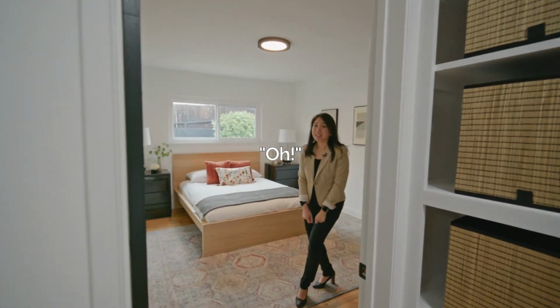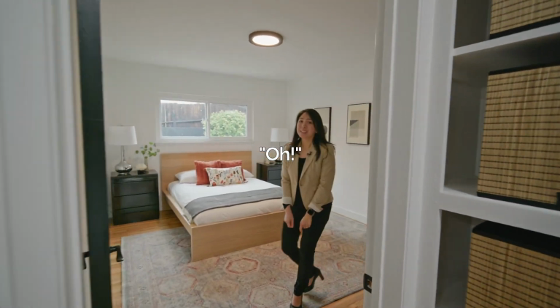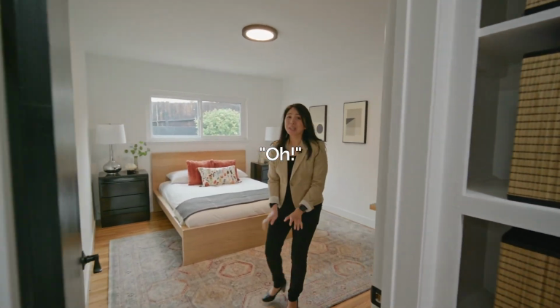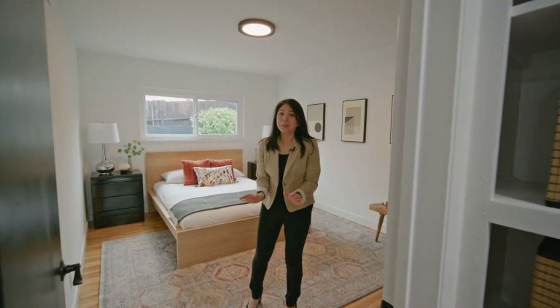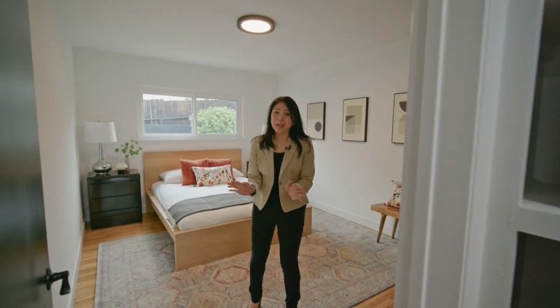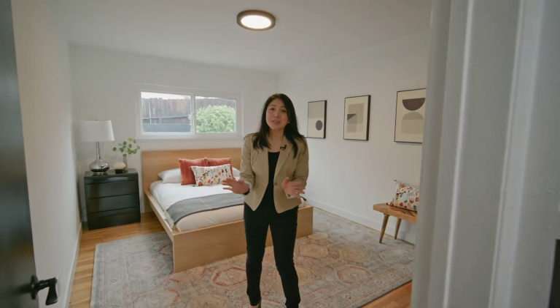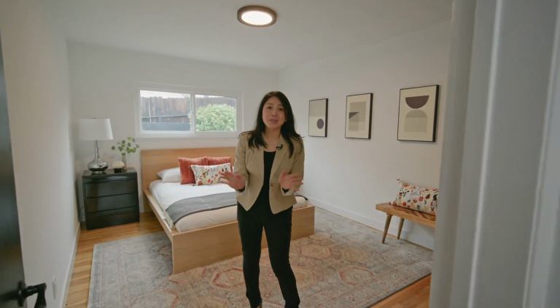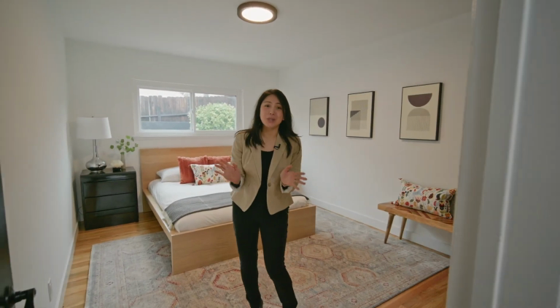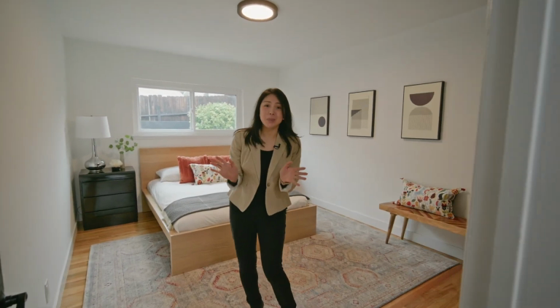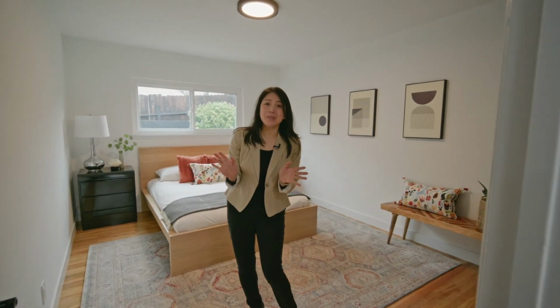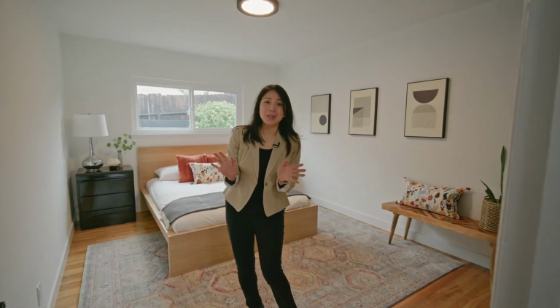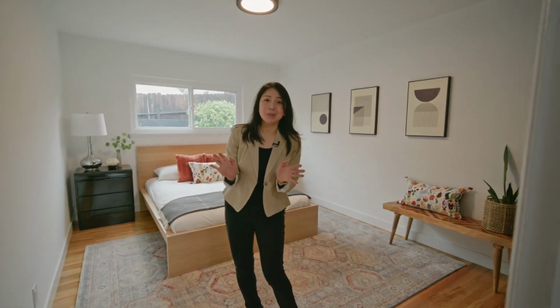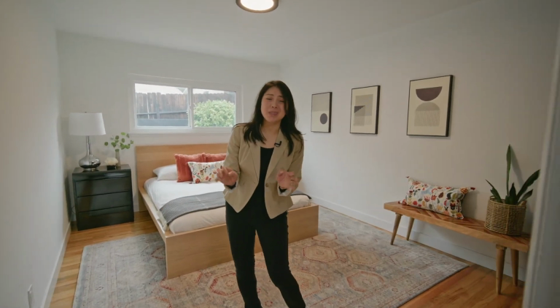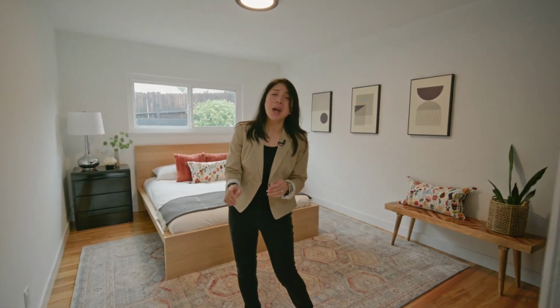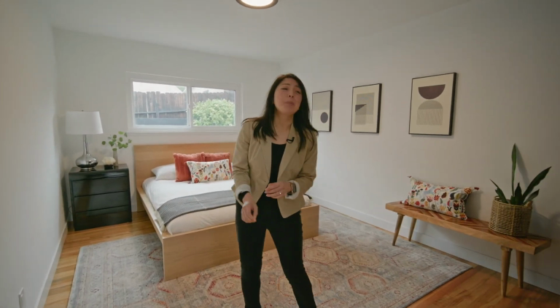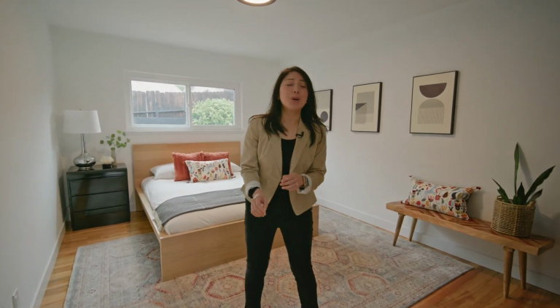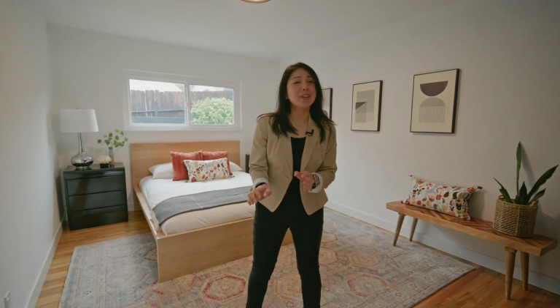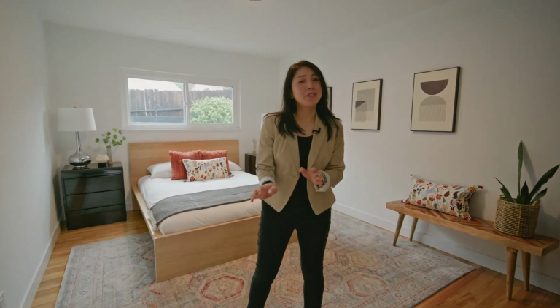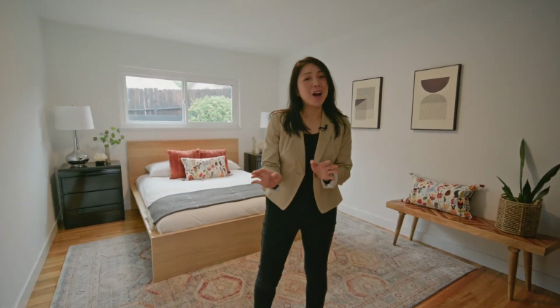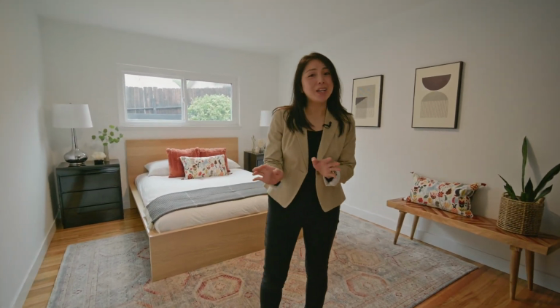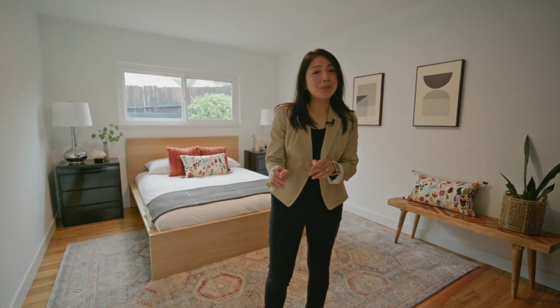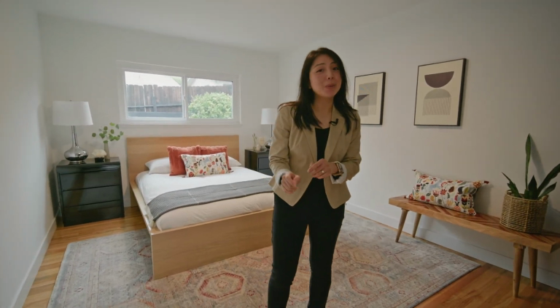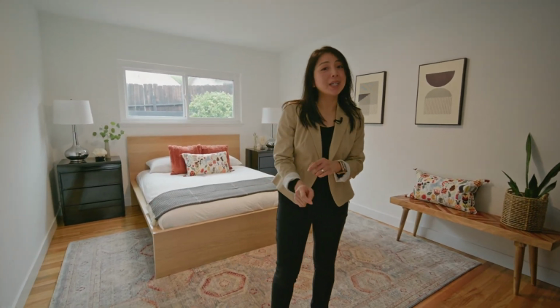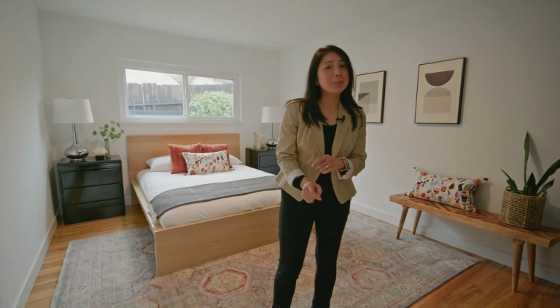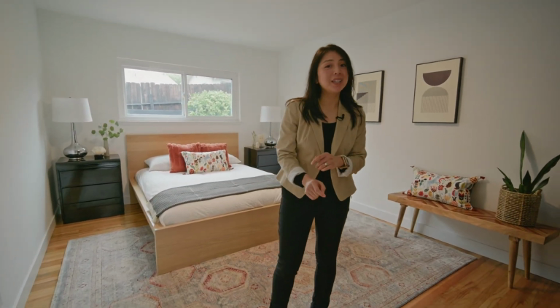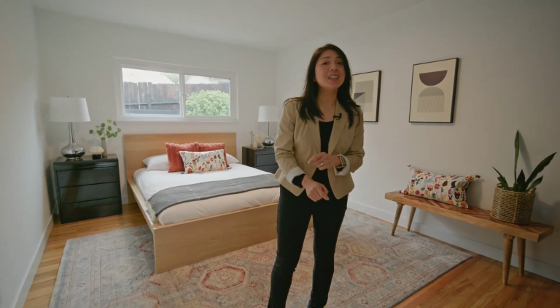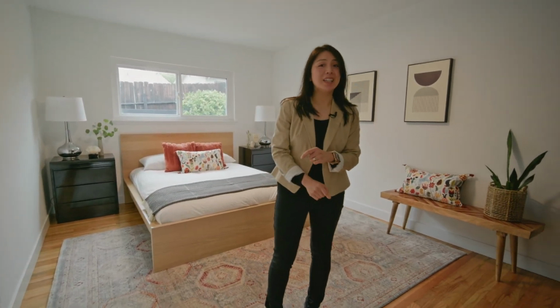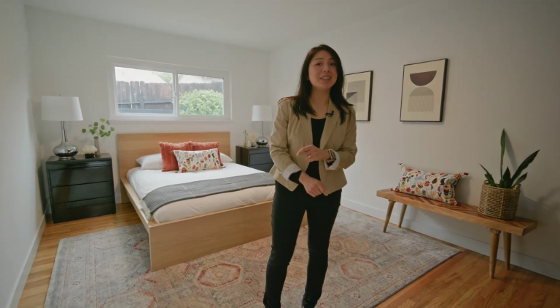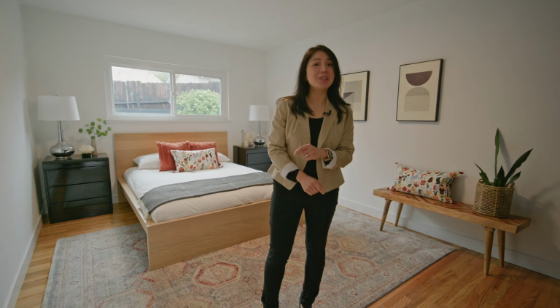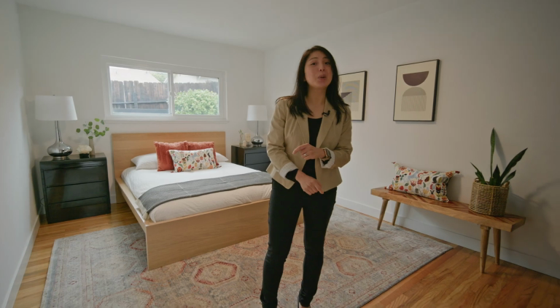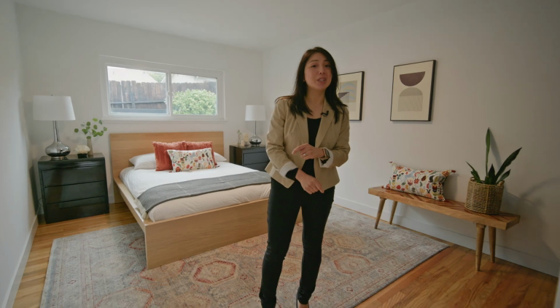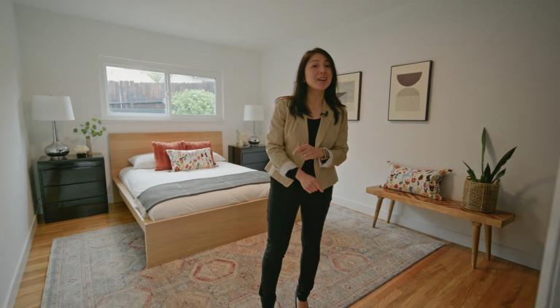Isn't it great to have so many bedrooms? Perfect for hiding from your husband, kids, or dog.